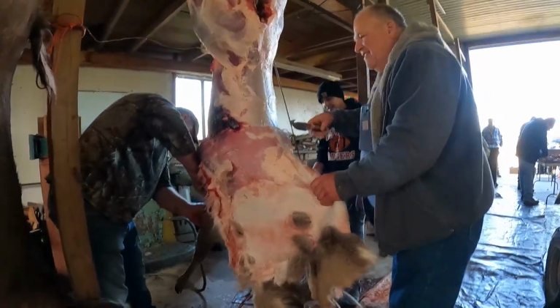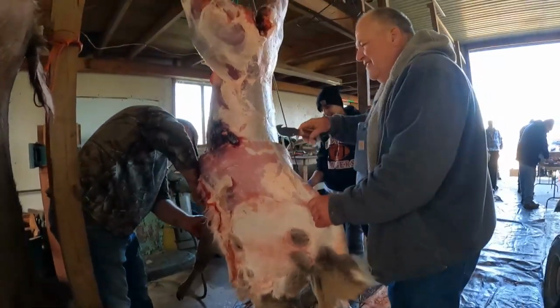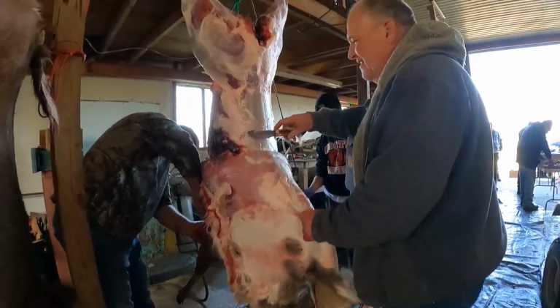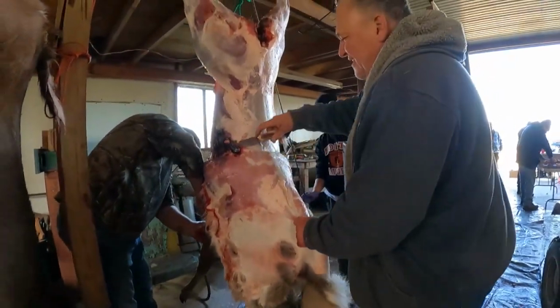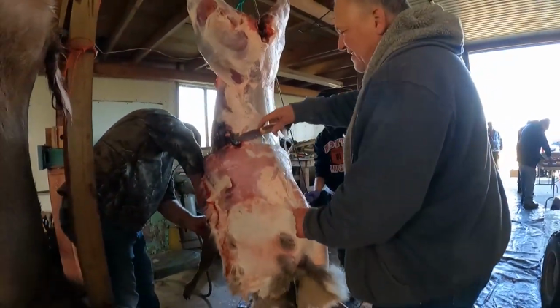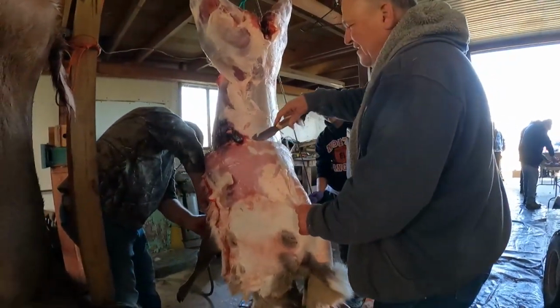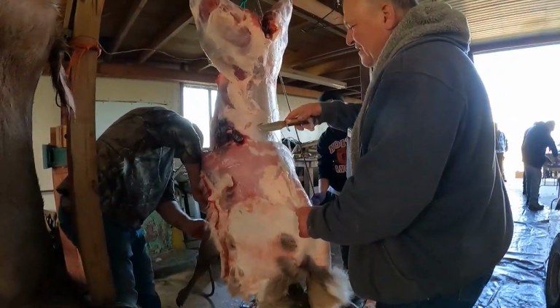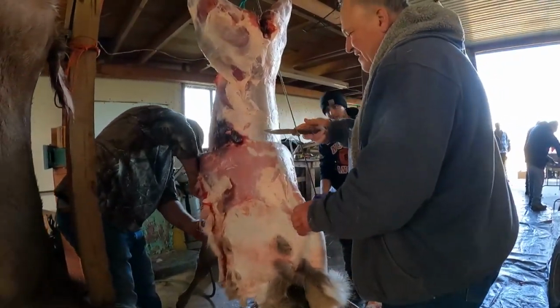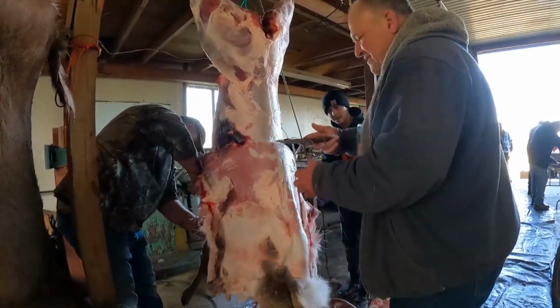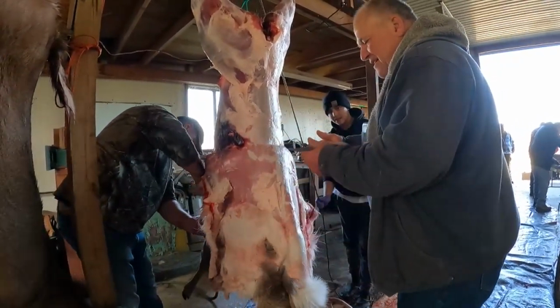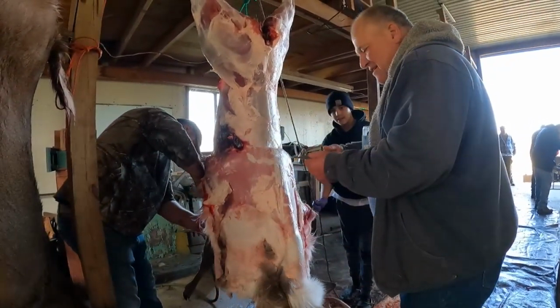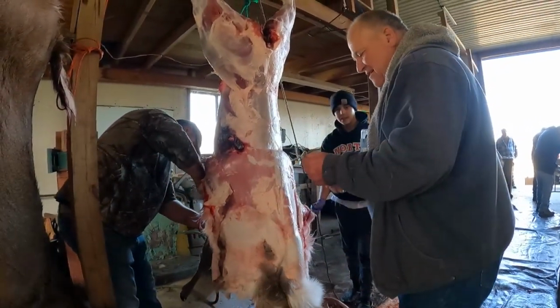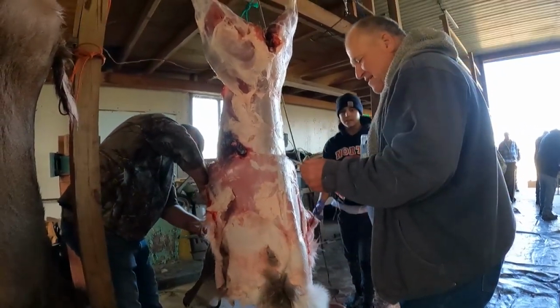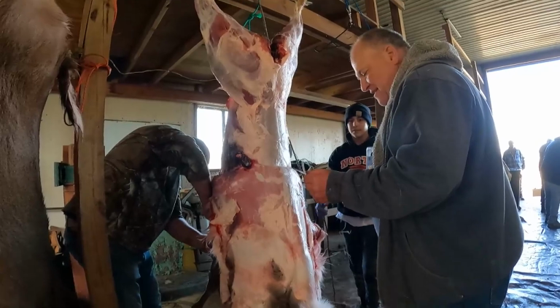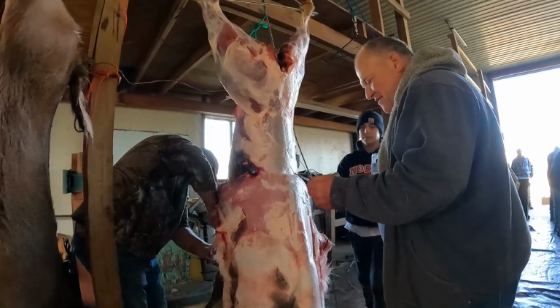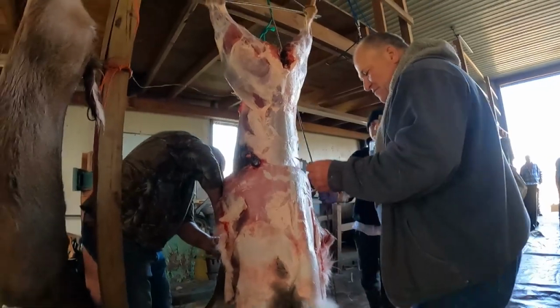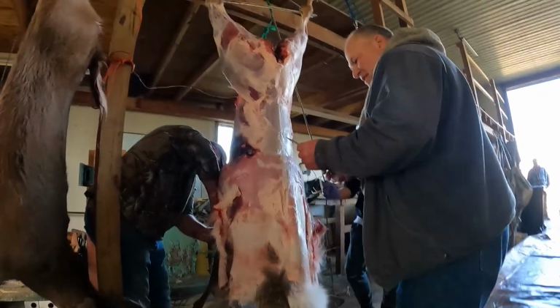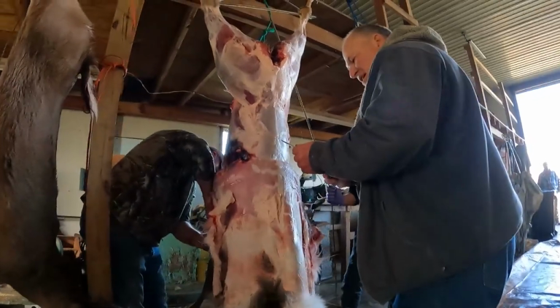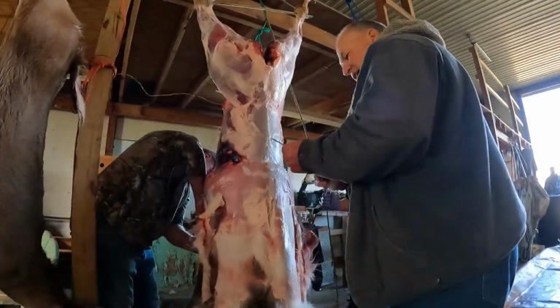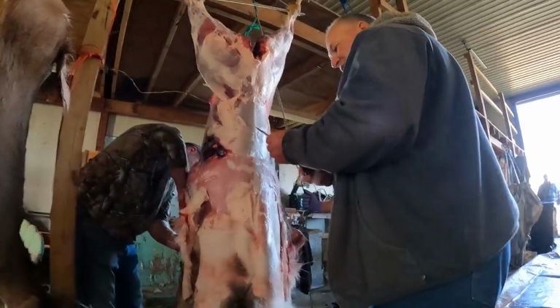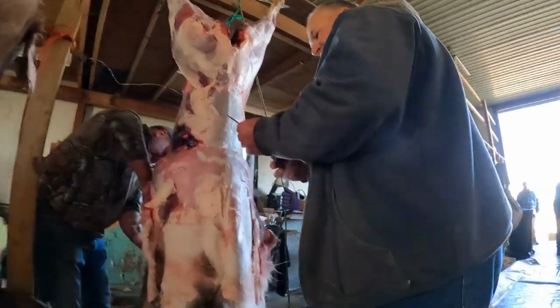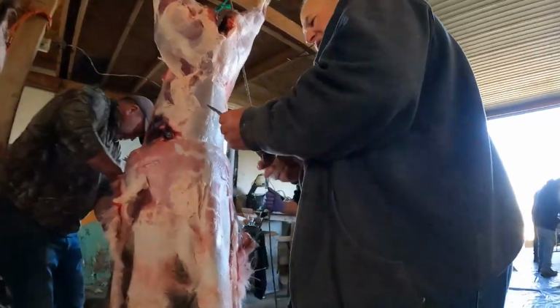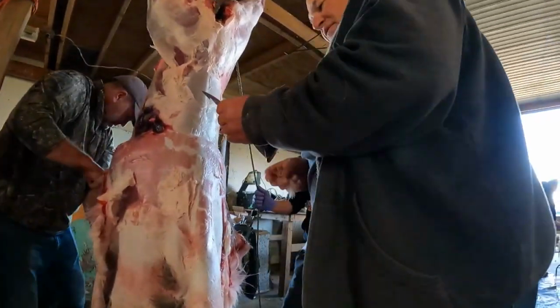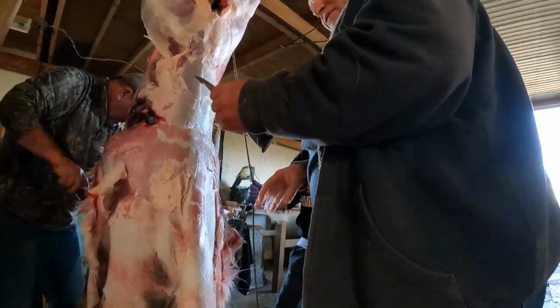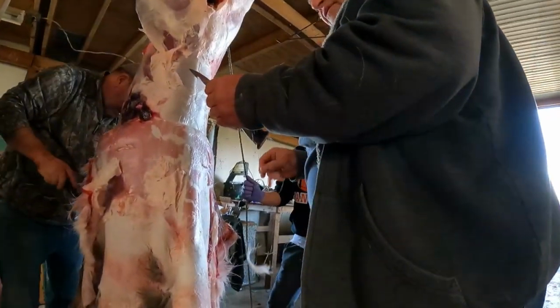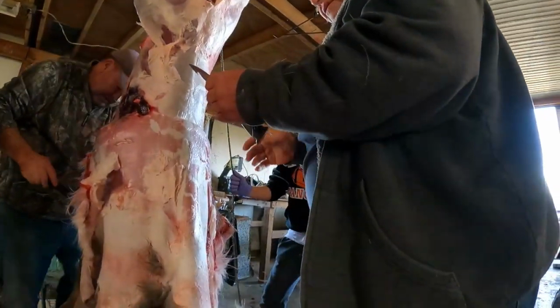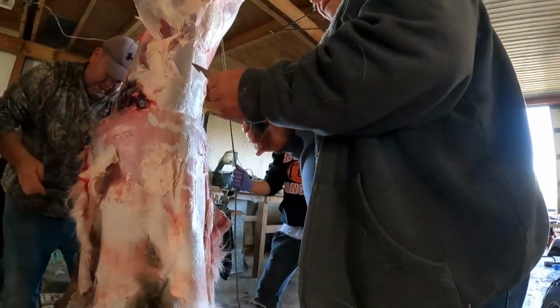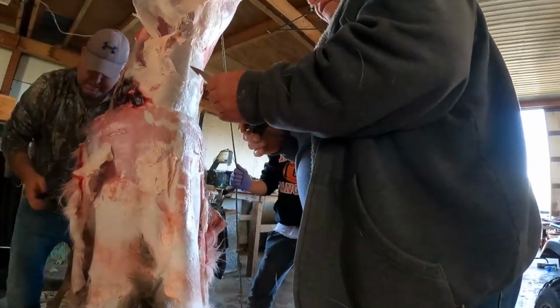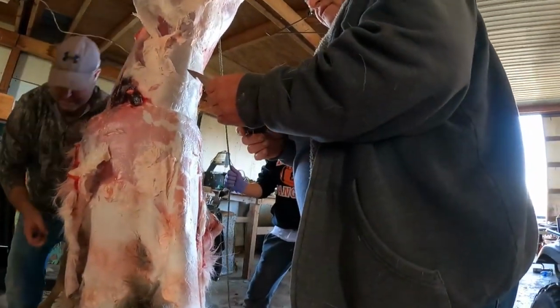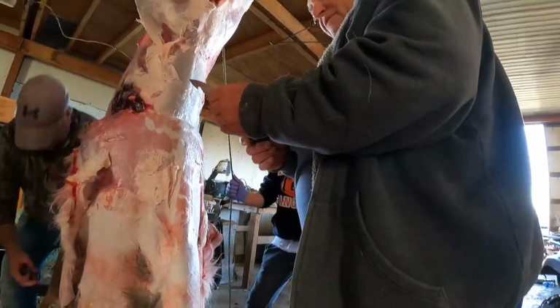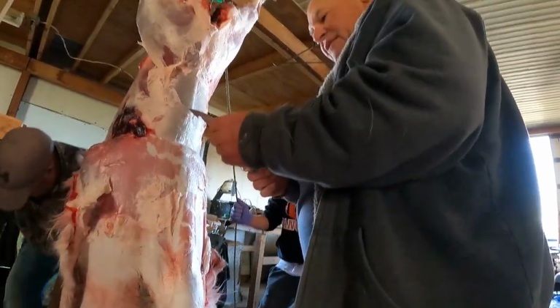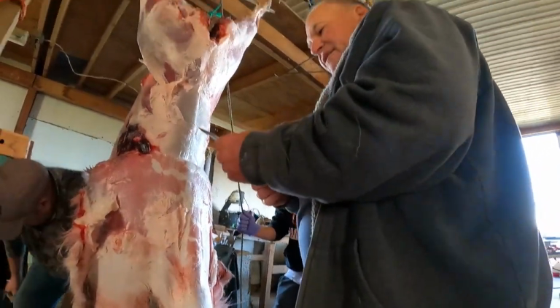Is that a homemade knife, Bob? It's a Penny Rooster — German stainless.